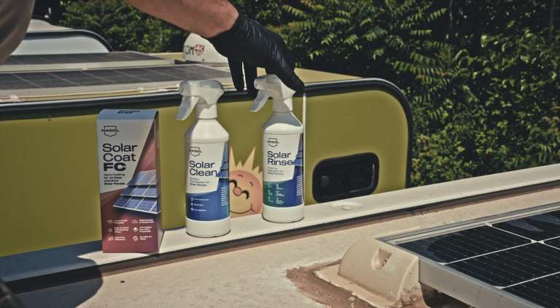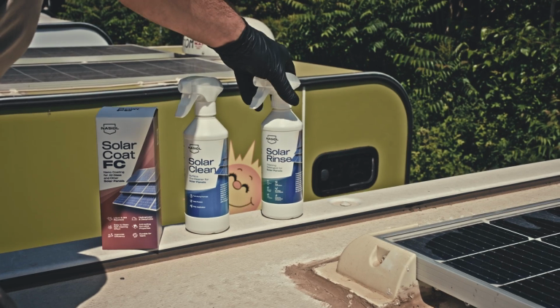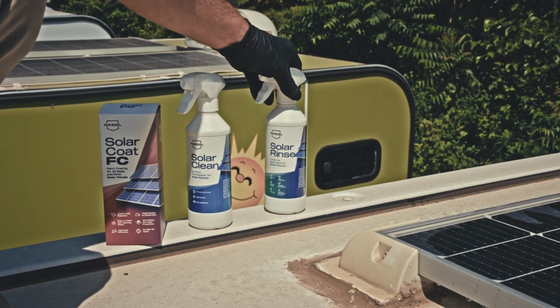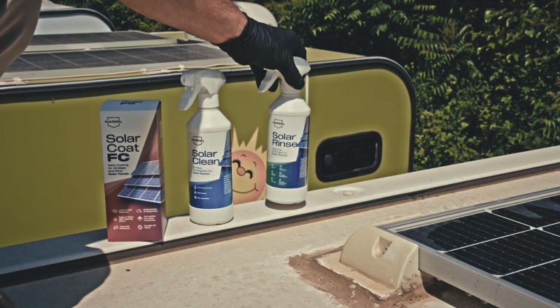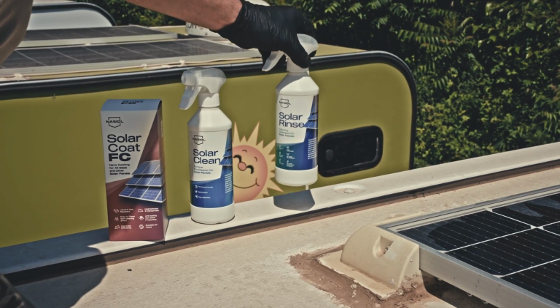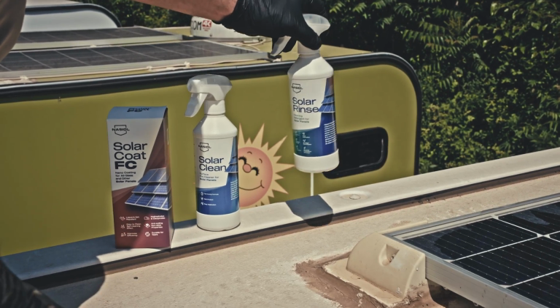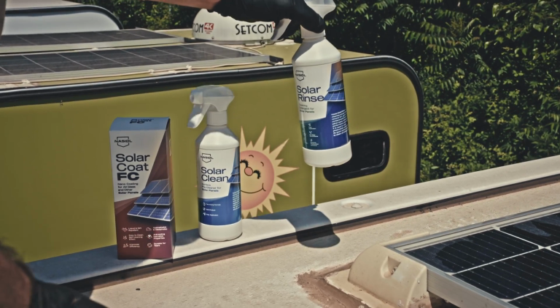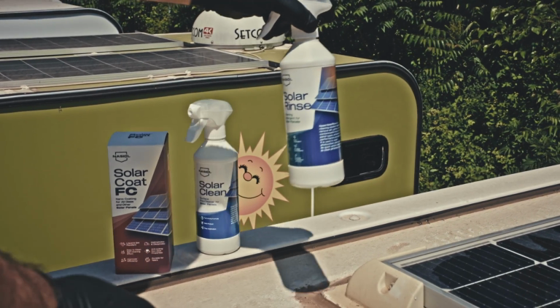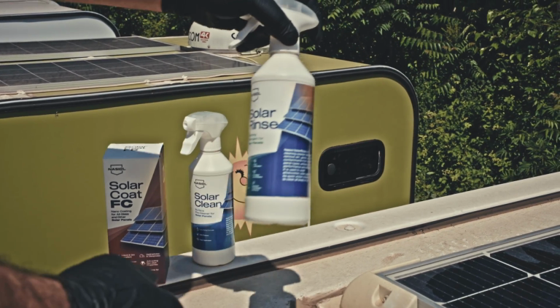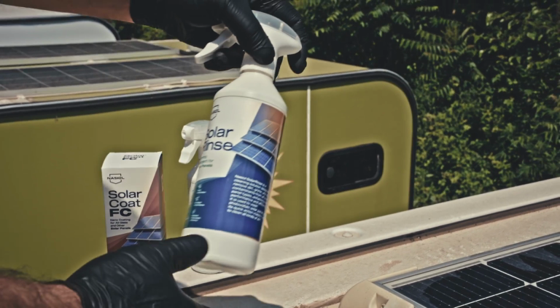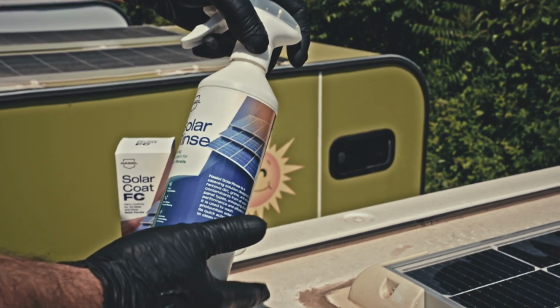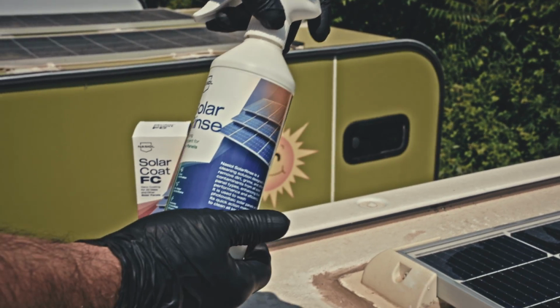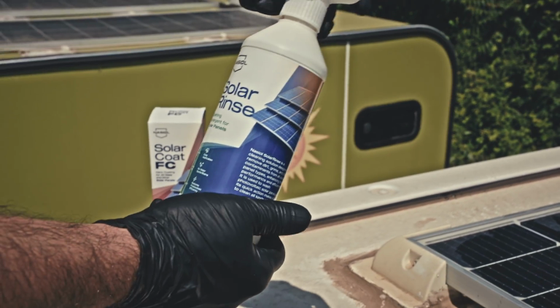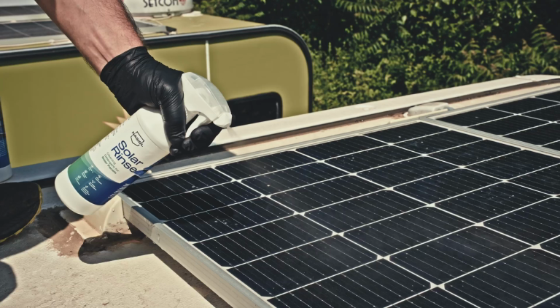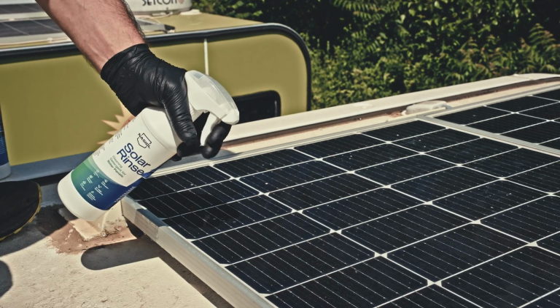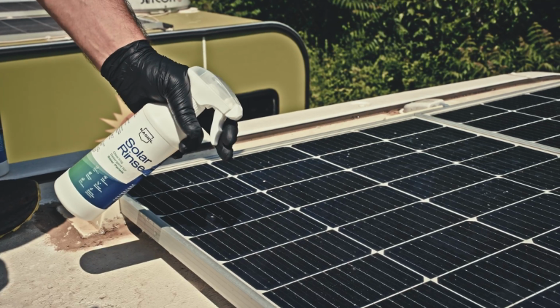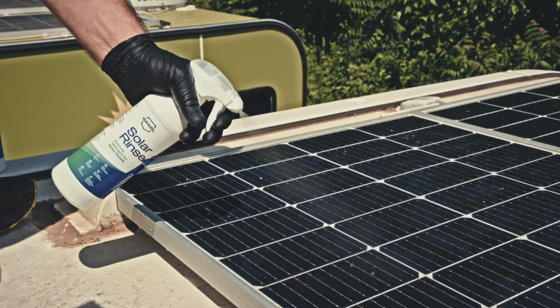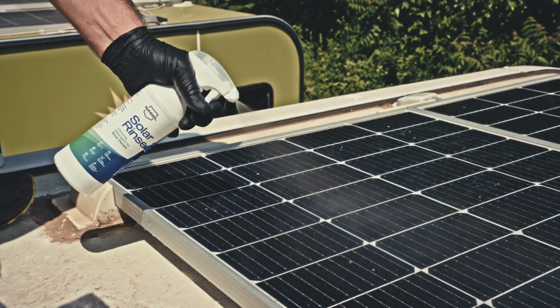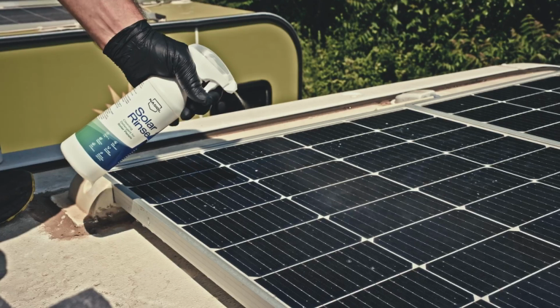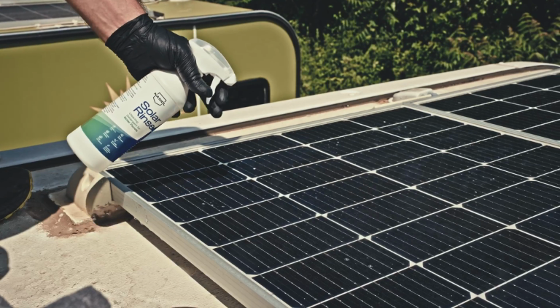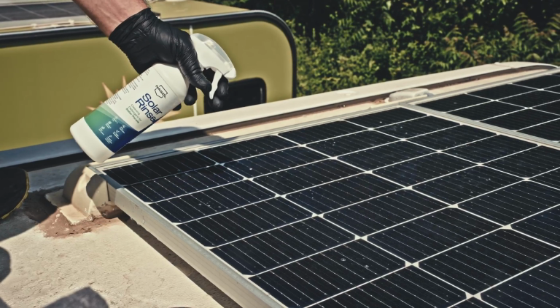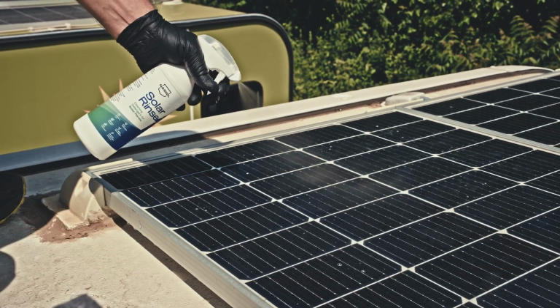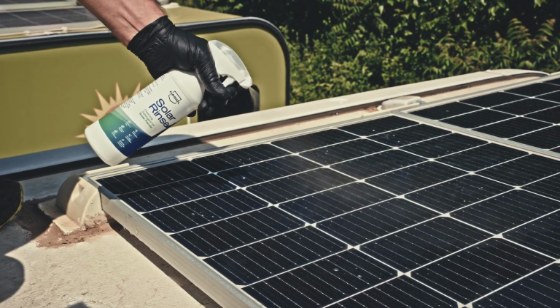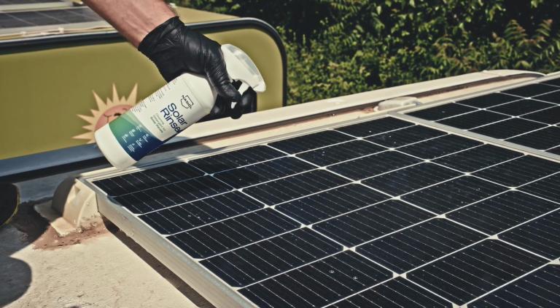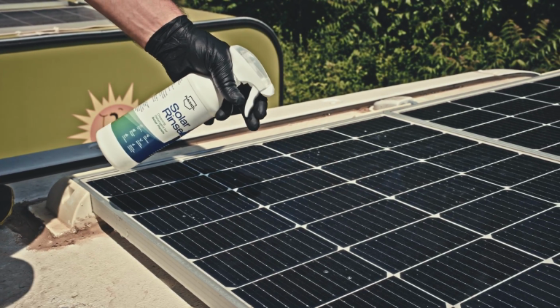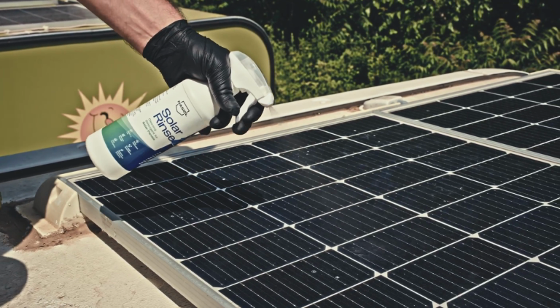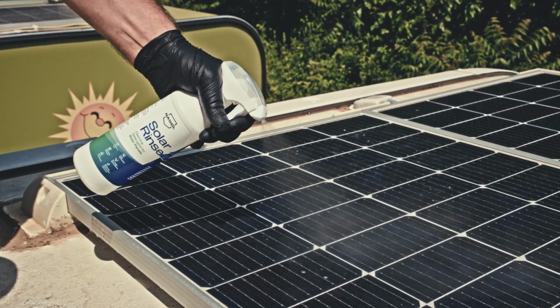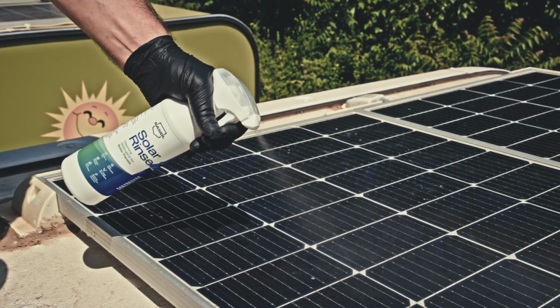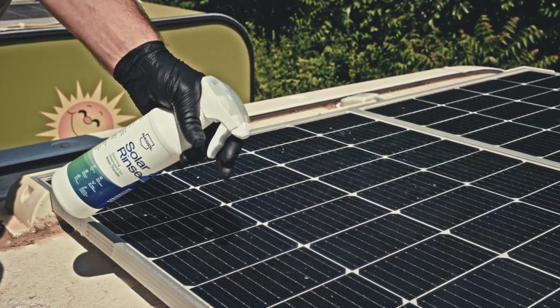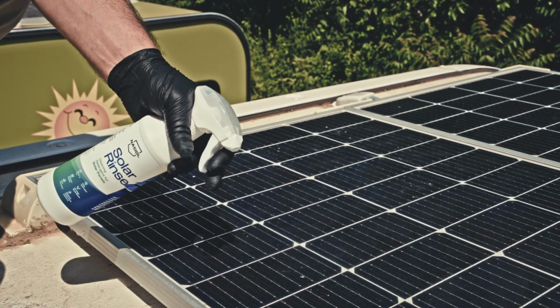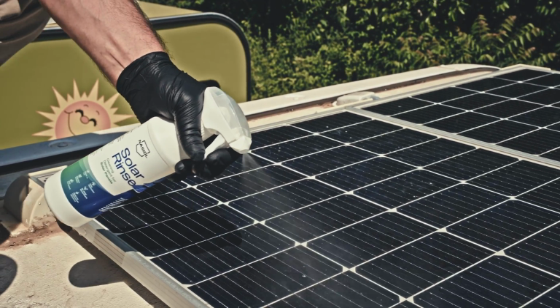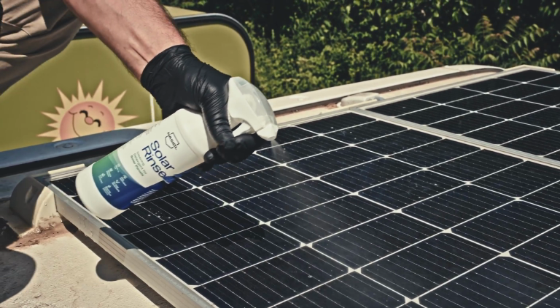Solarine is a cleaning detergent designed to remove dirt, grime, and other contaminants from all panel types.